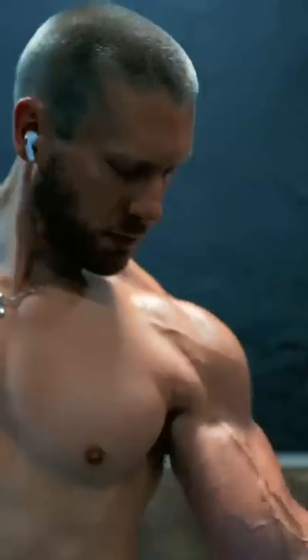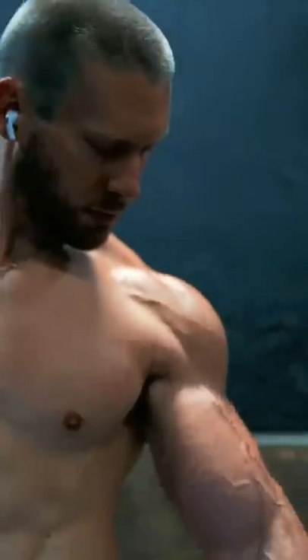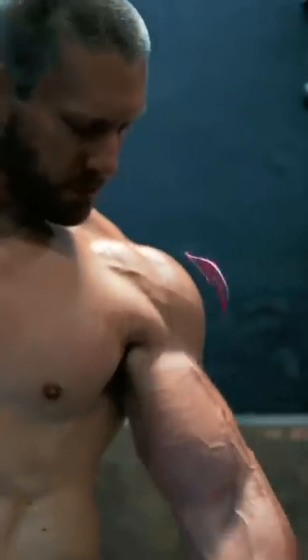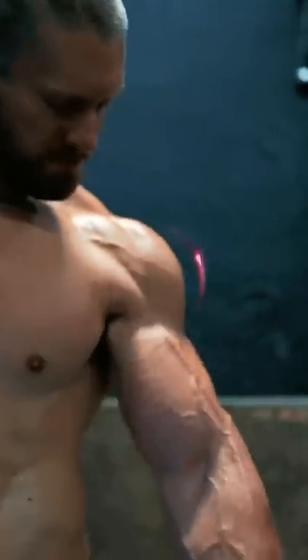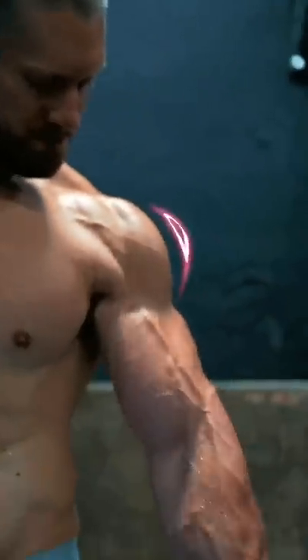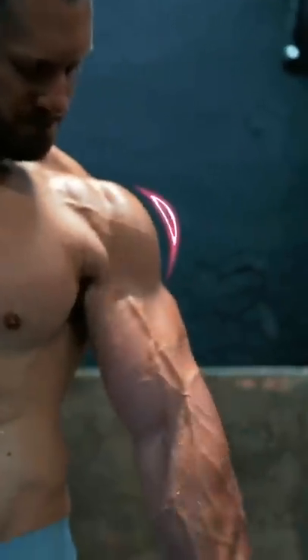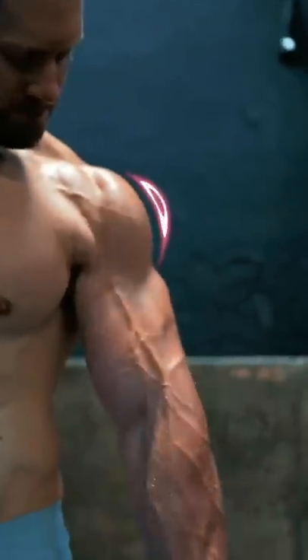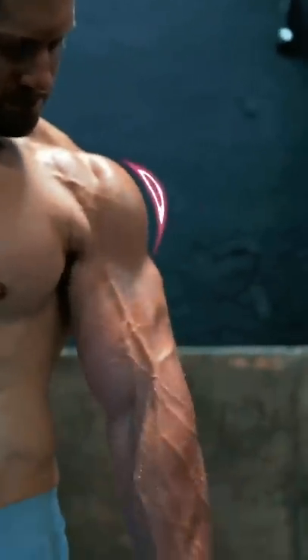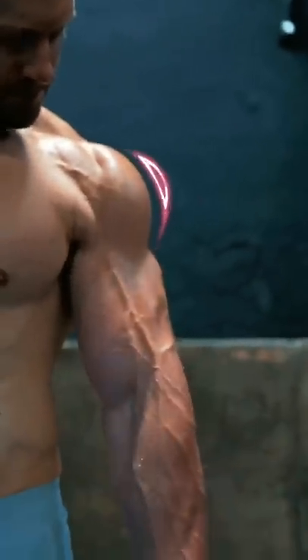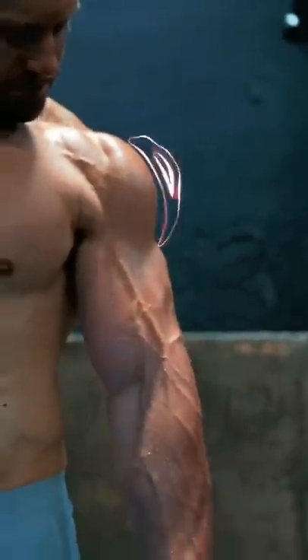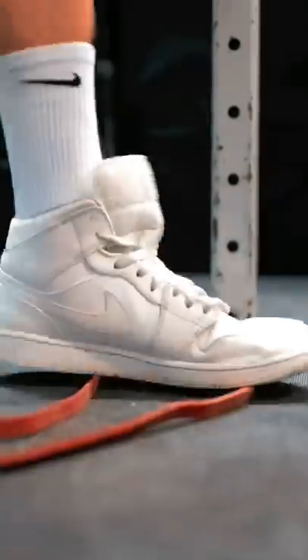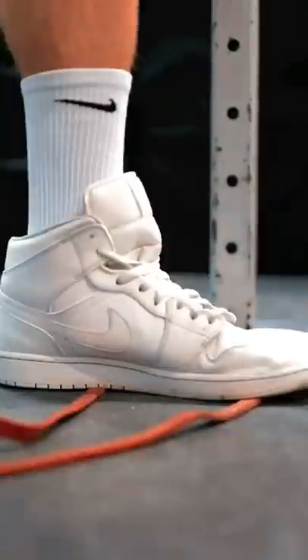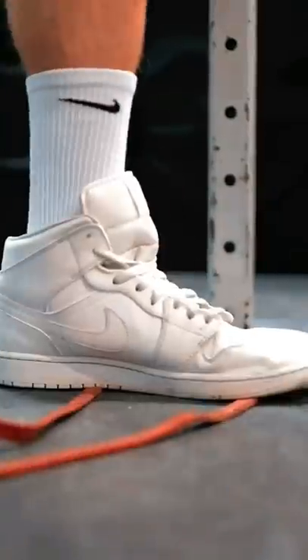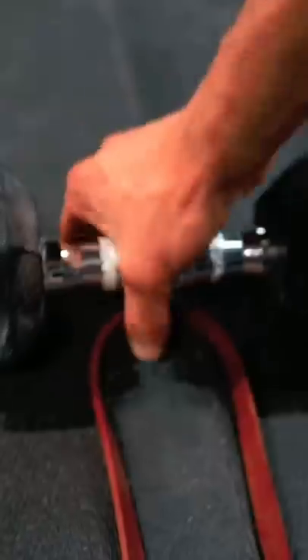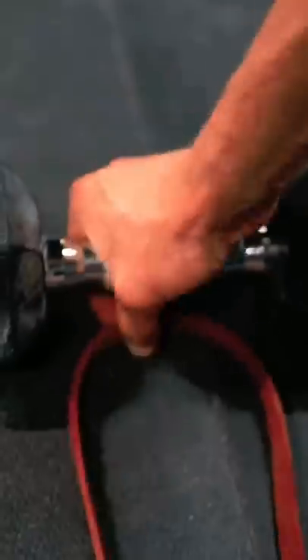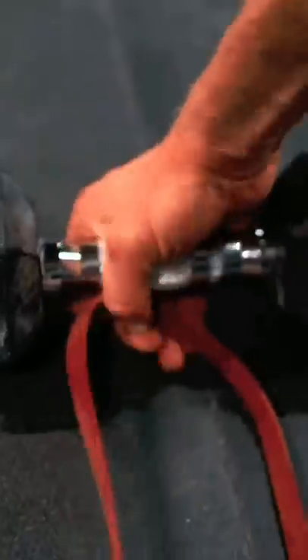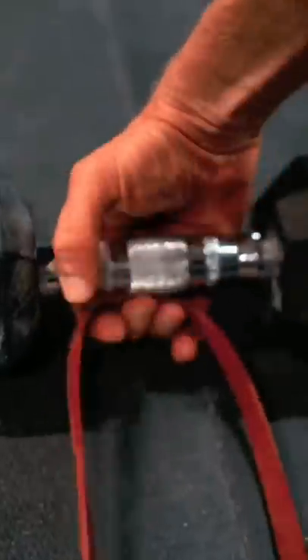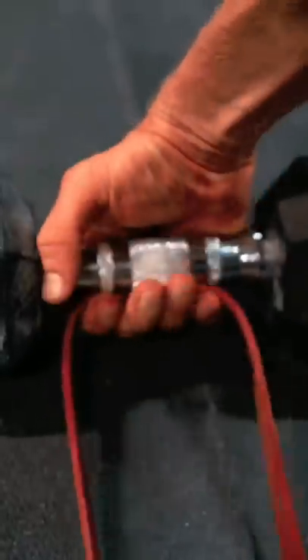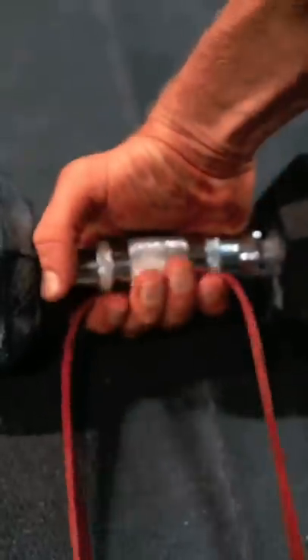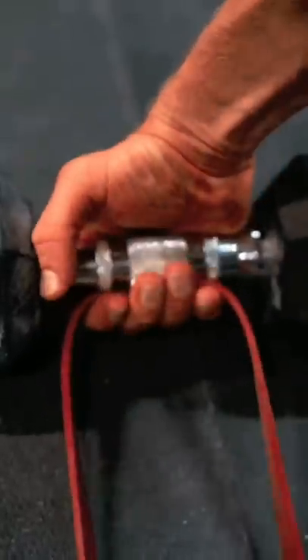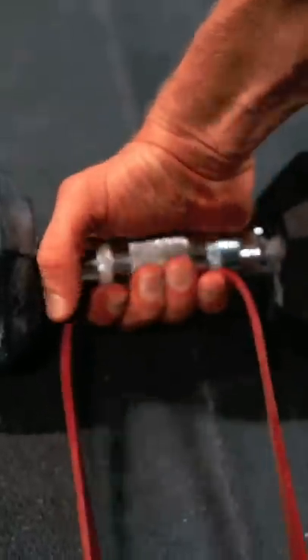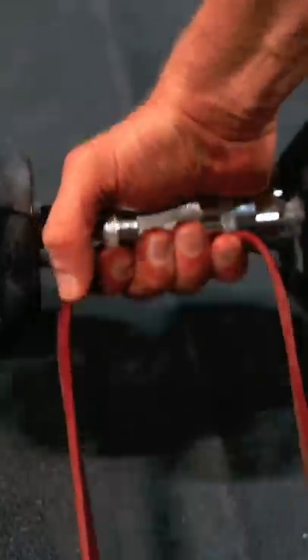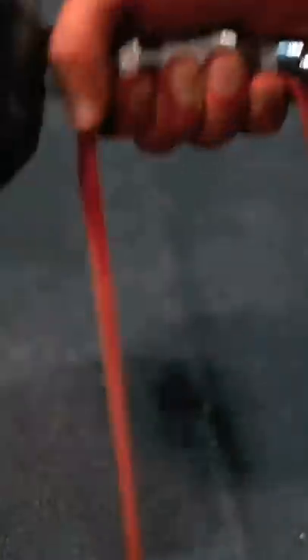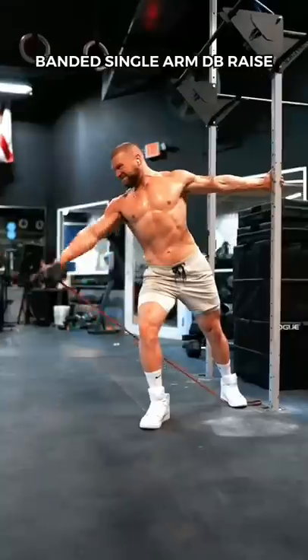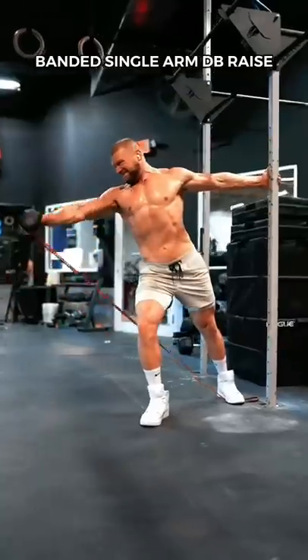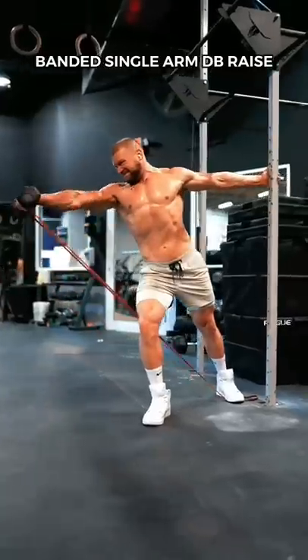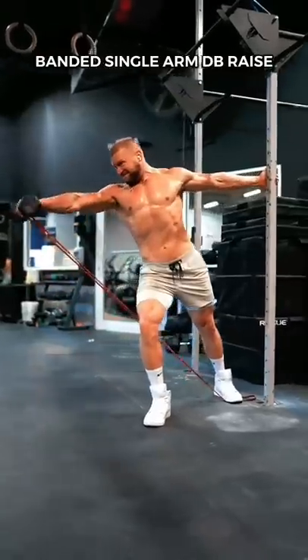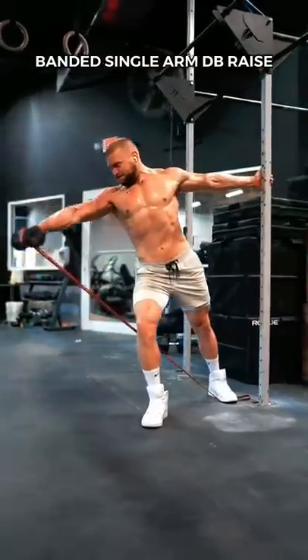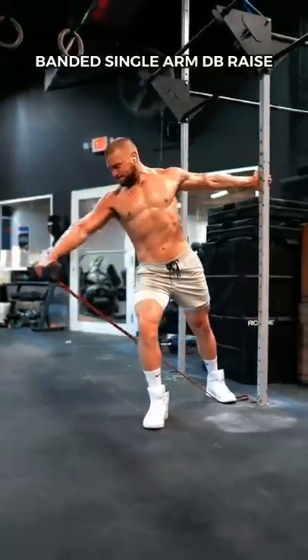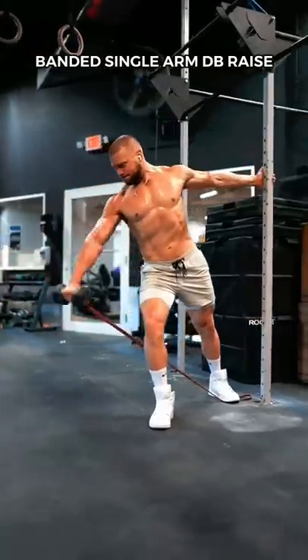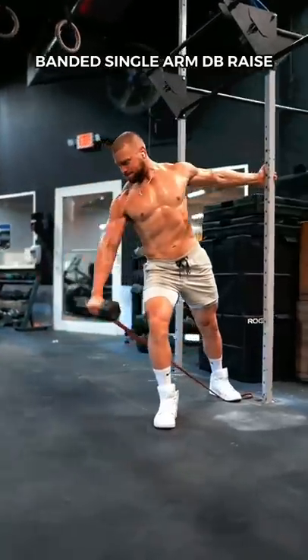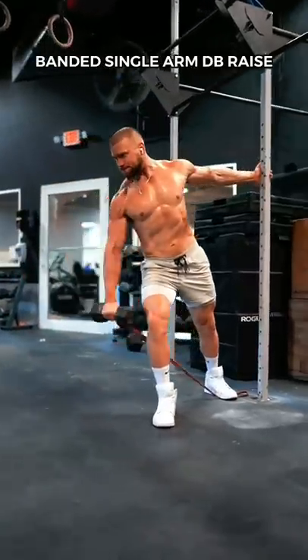Build wider shoulders using these four lateral deltoid exercises. Banded single arm dumbbell raise.